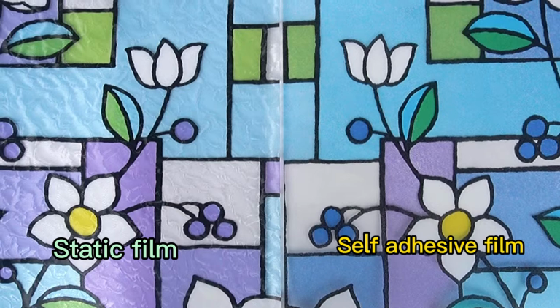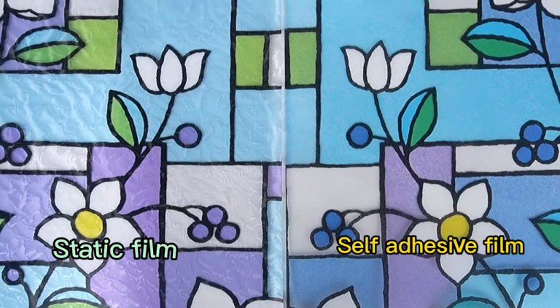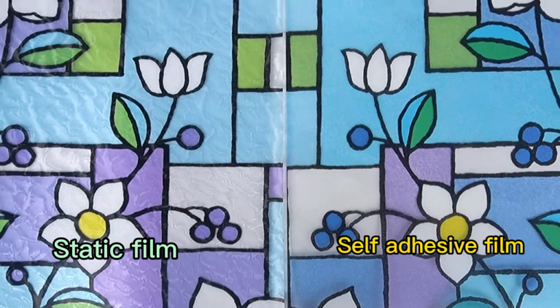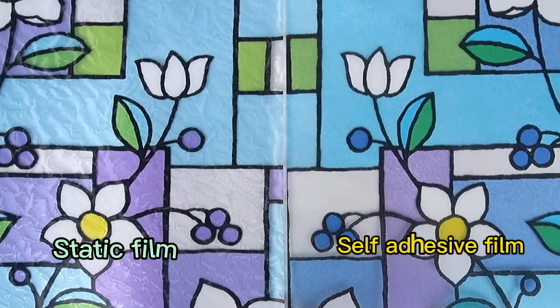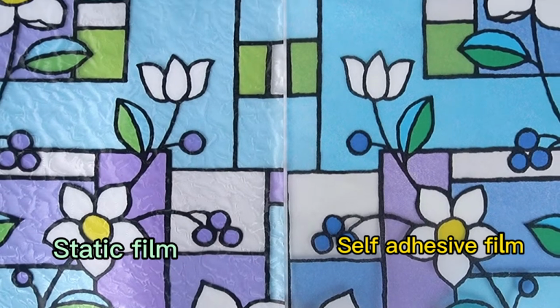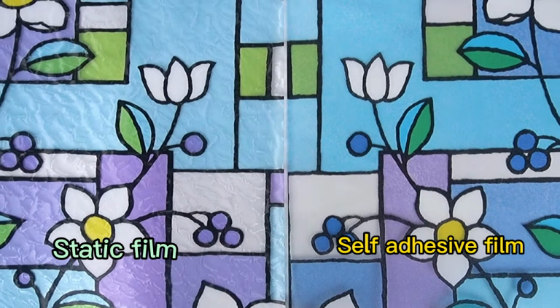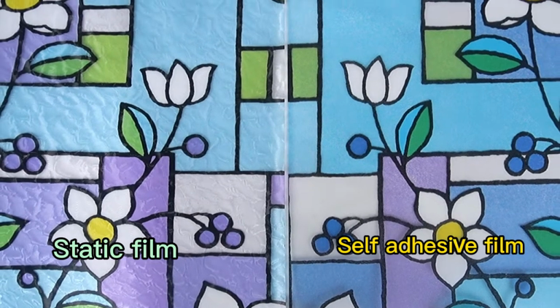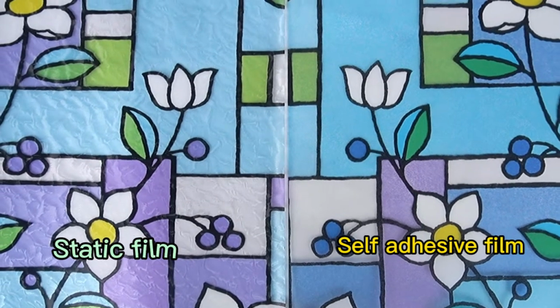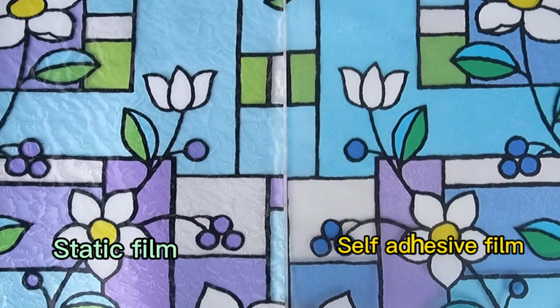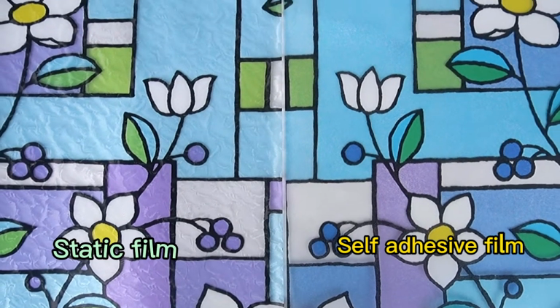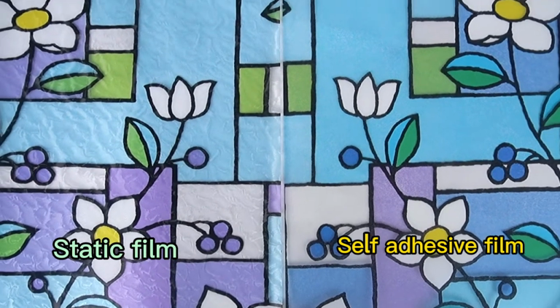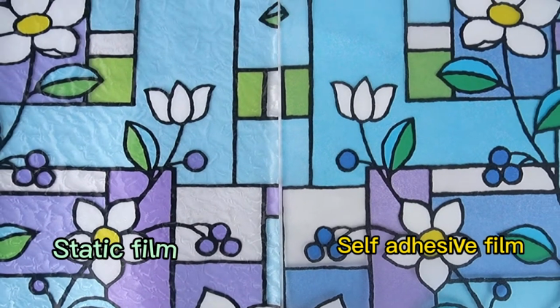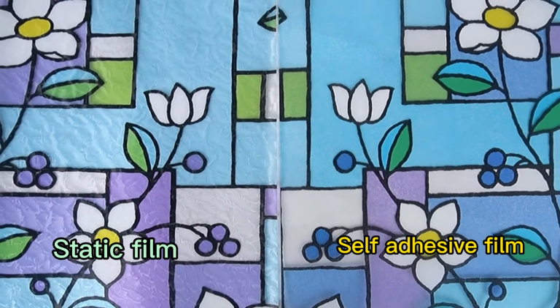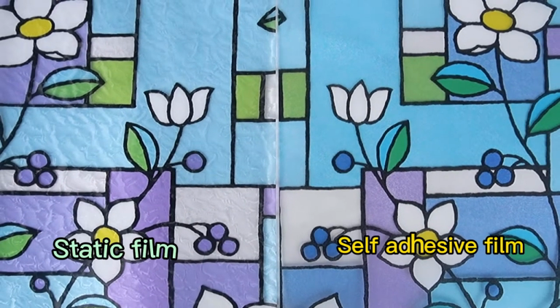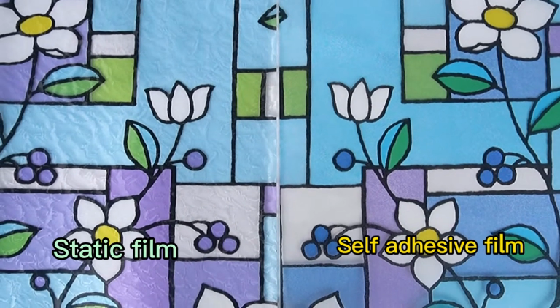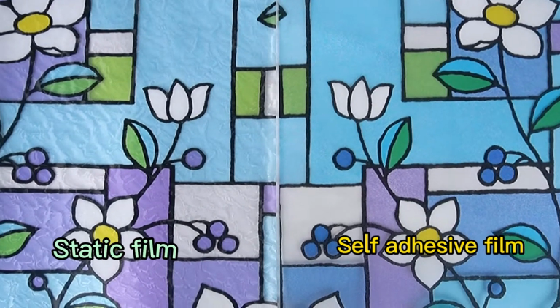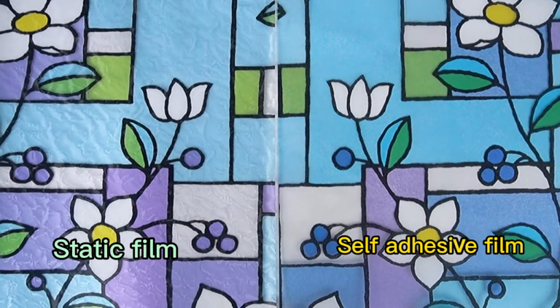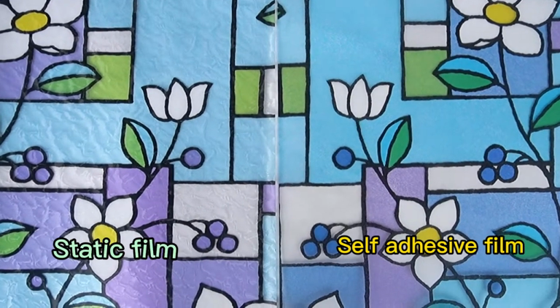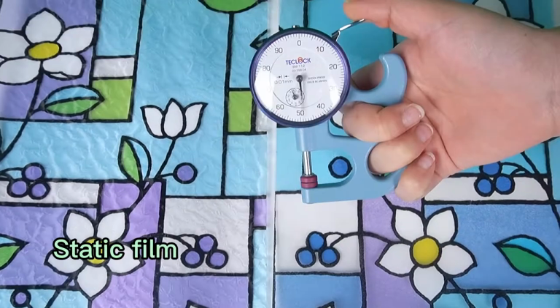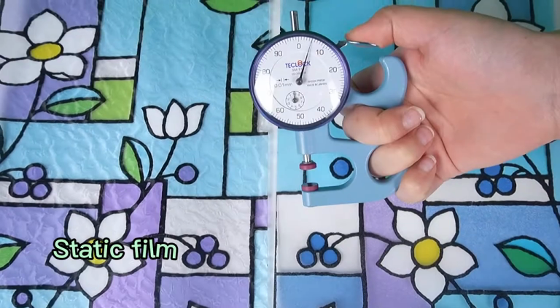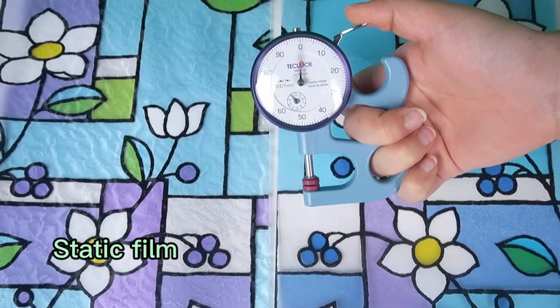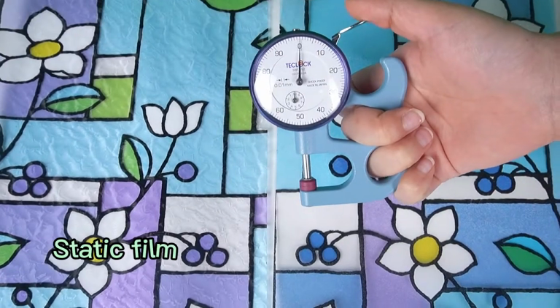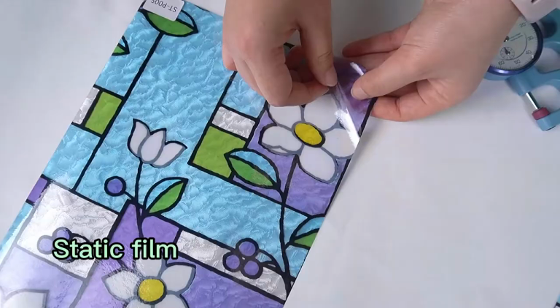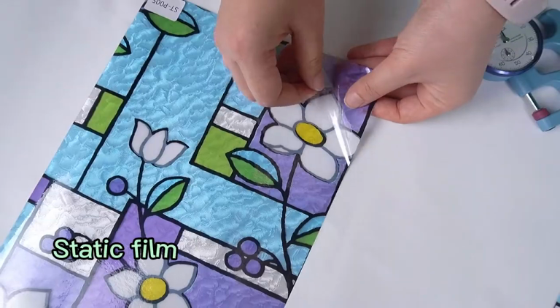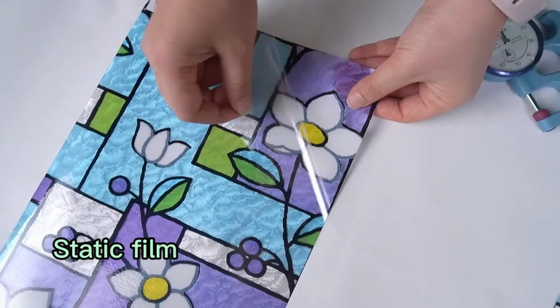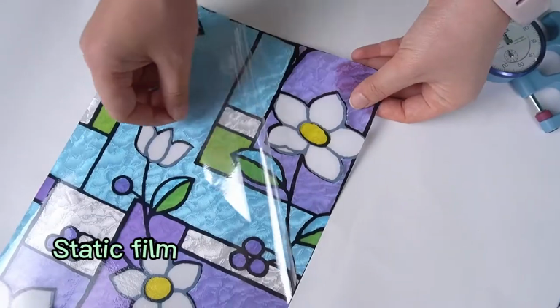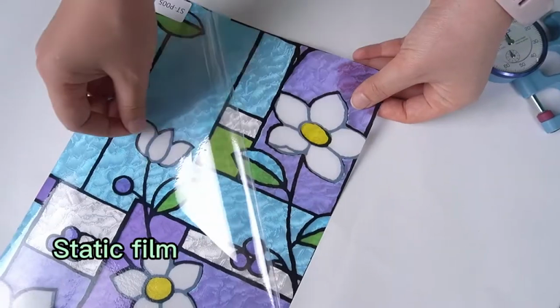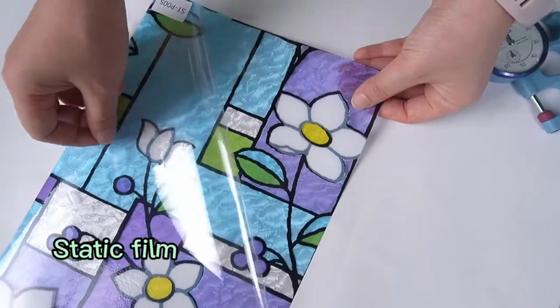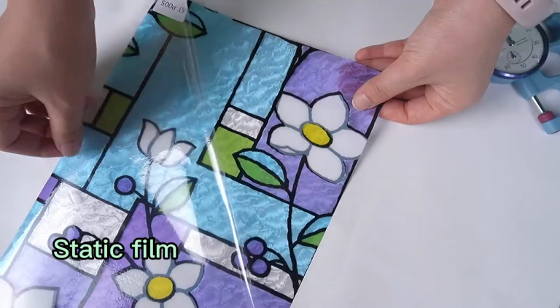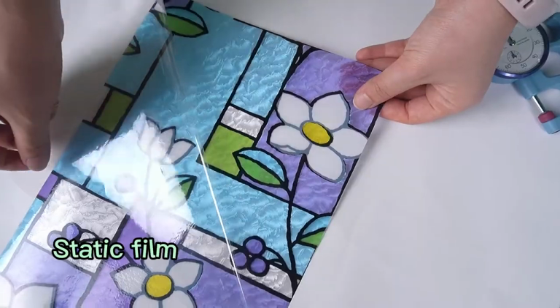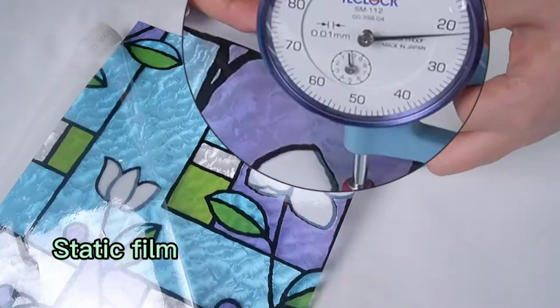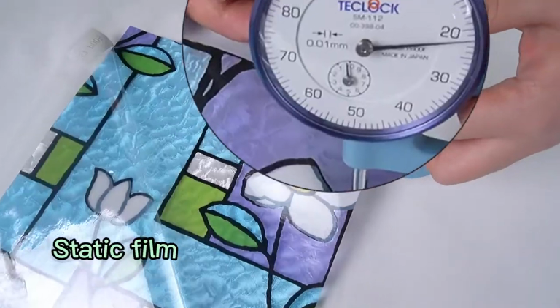Why is high-end static film much more expensive? Today, we will reveal the secrets for you.